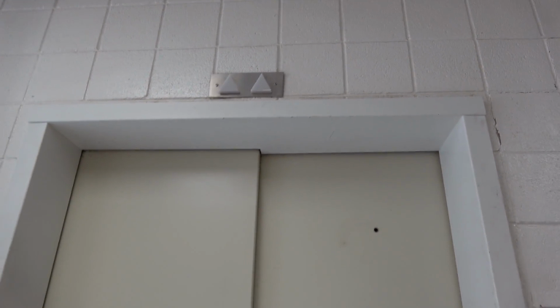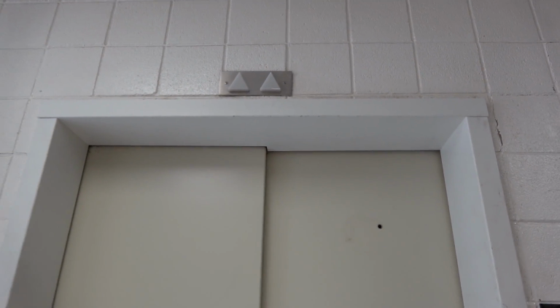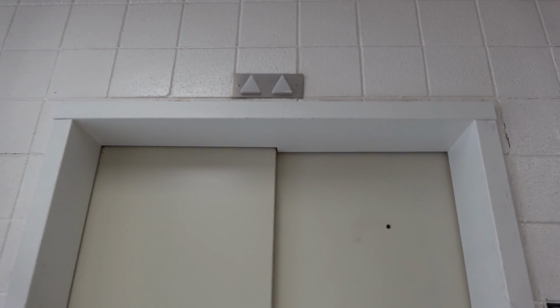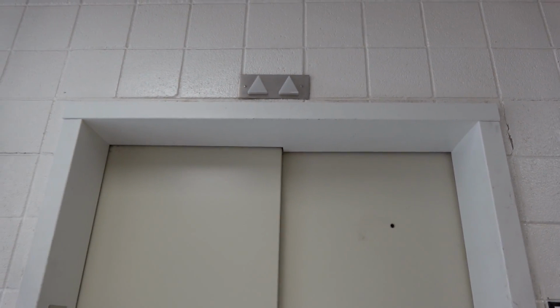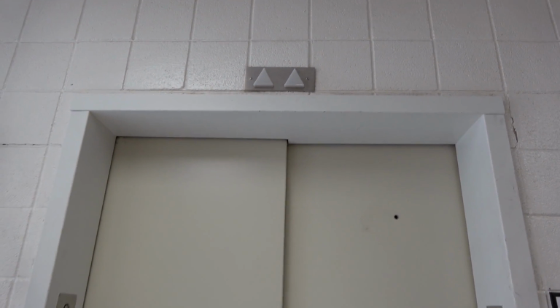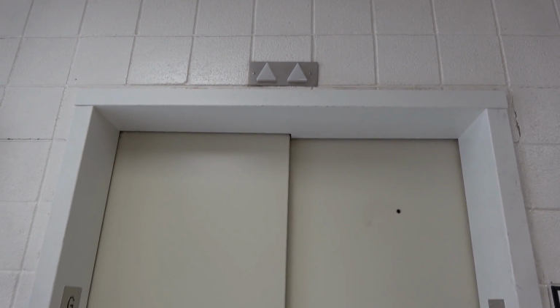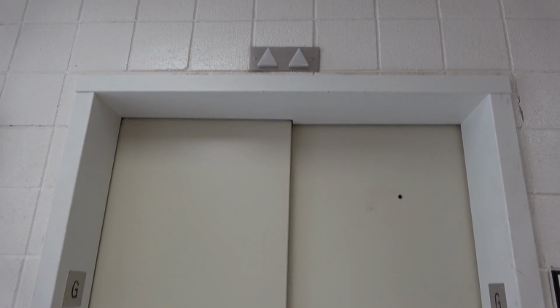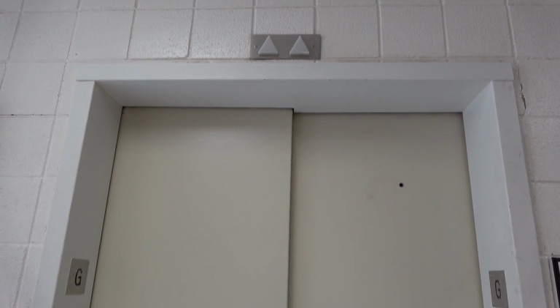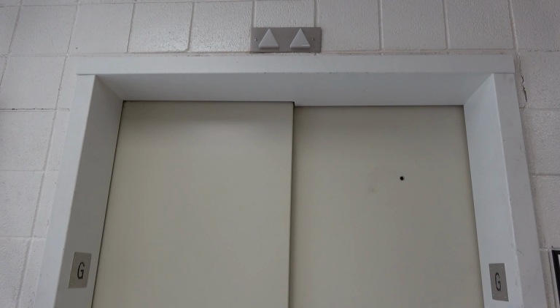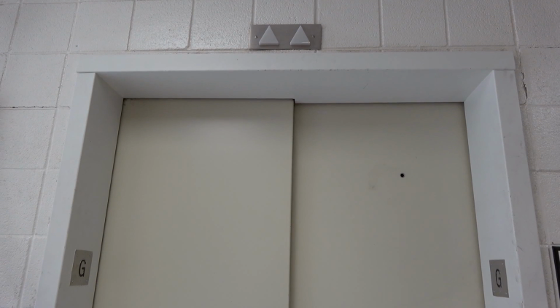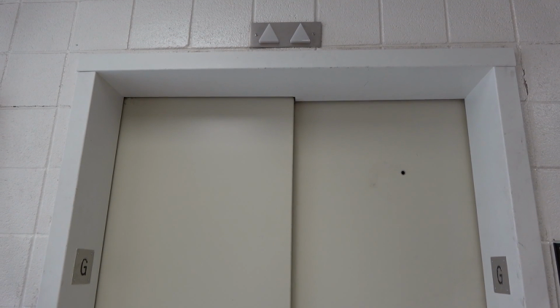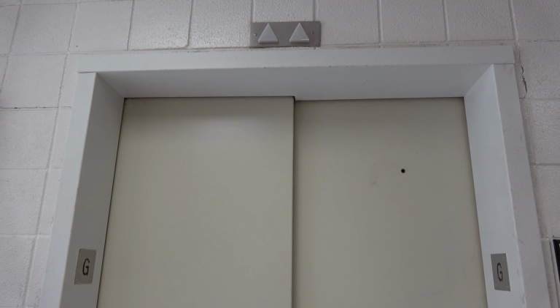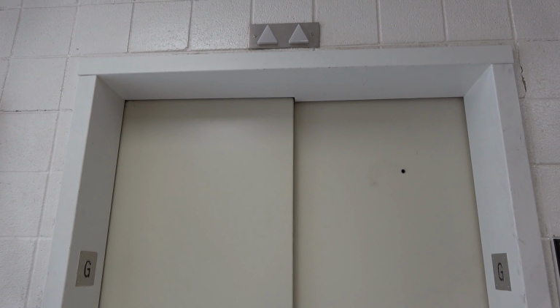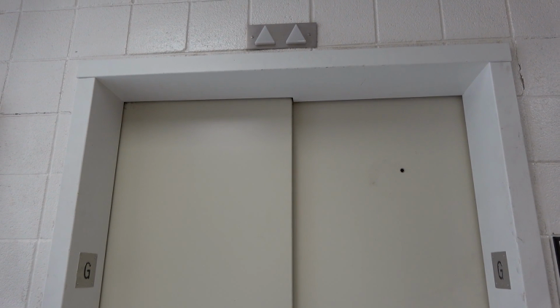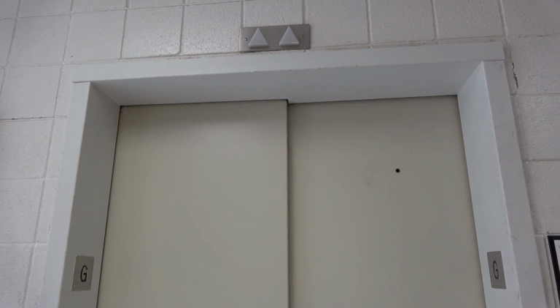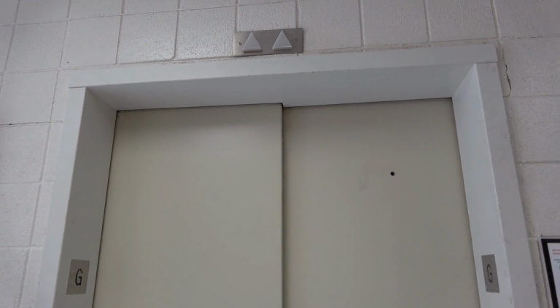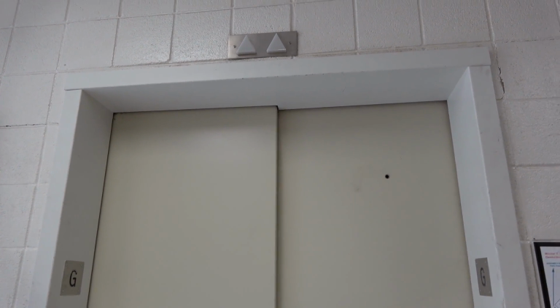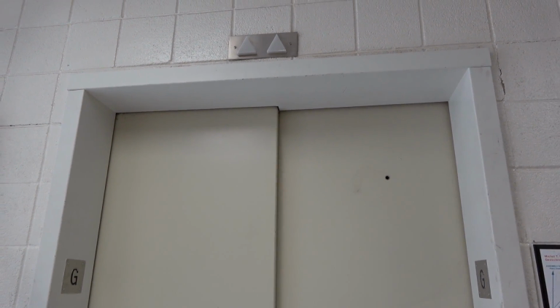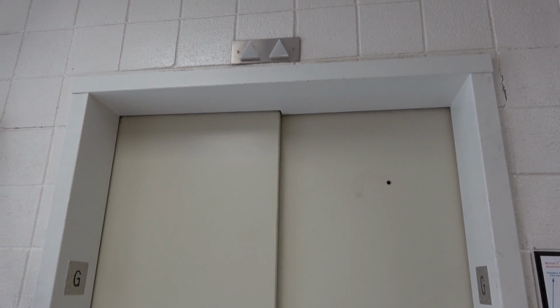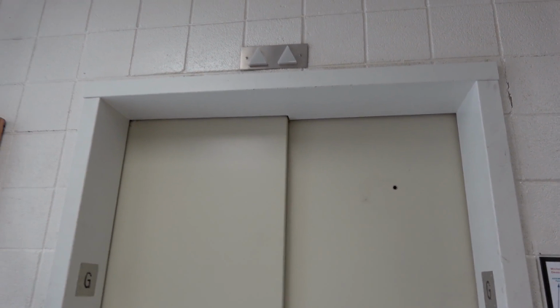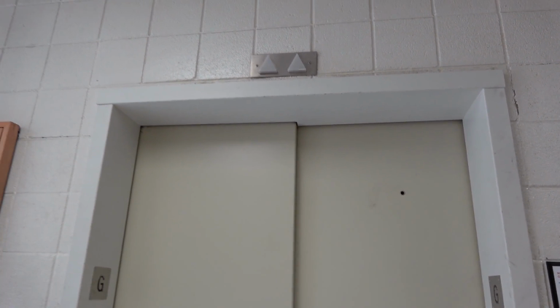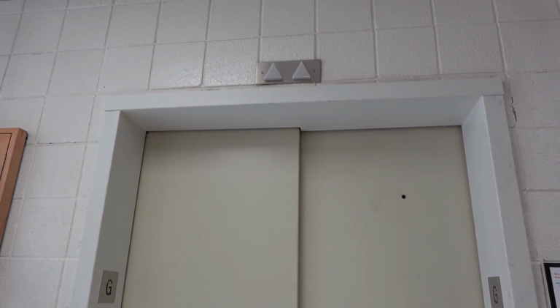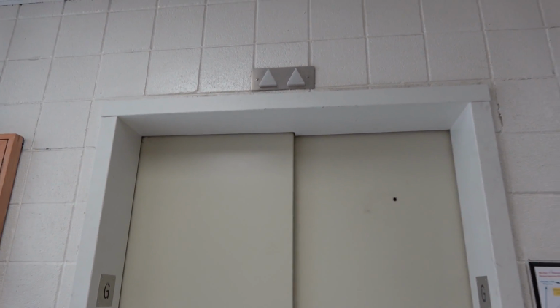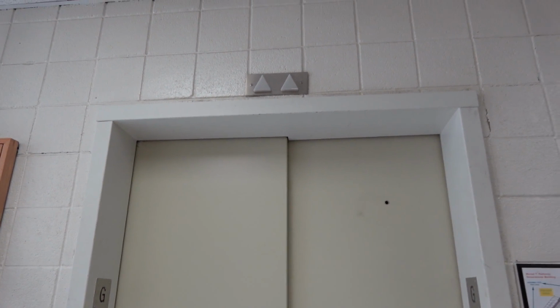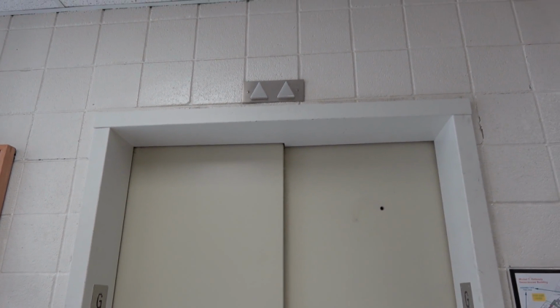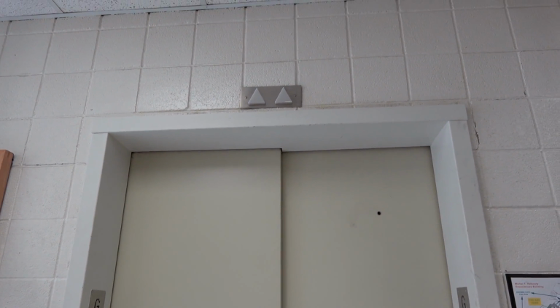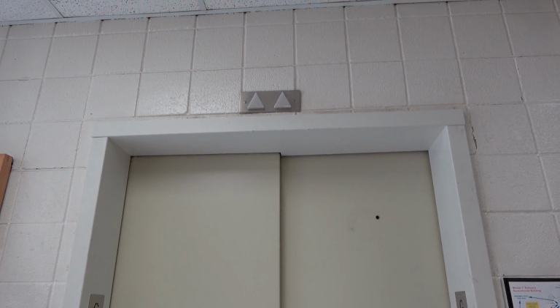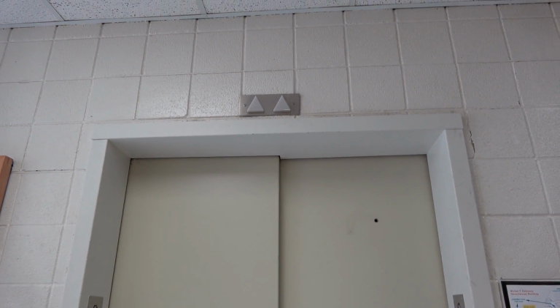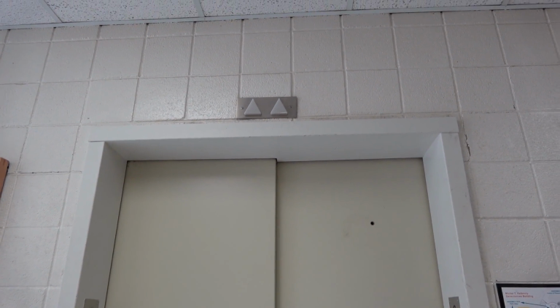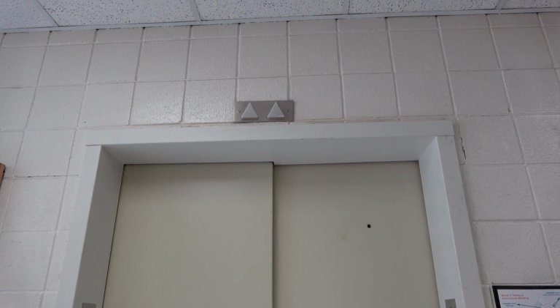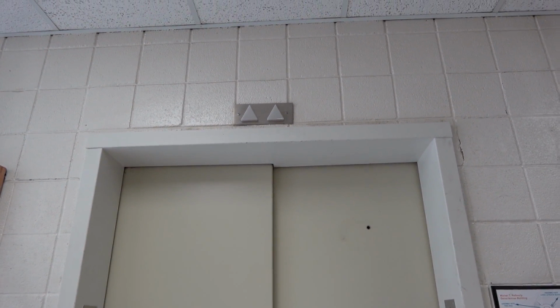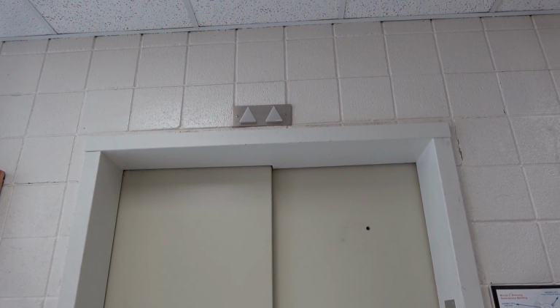YouTube user NEA Elevator has filmed this before. This is one I didn't find last time when I was here.